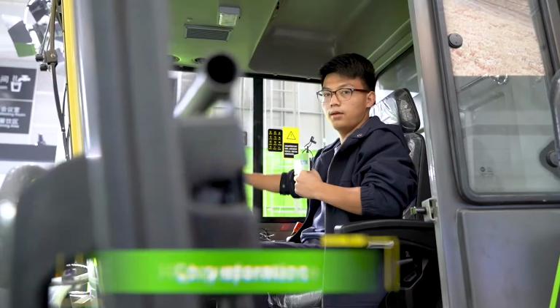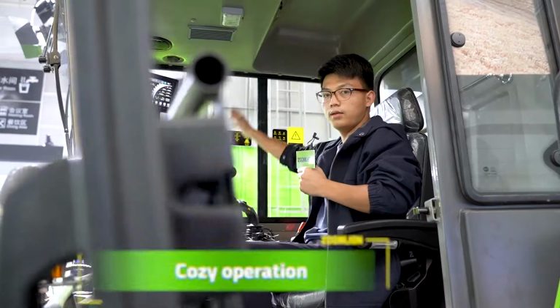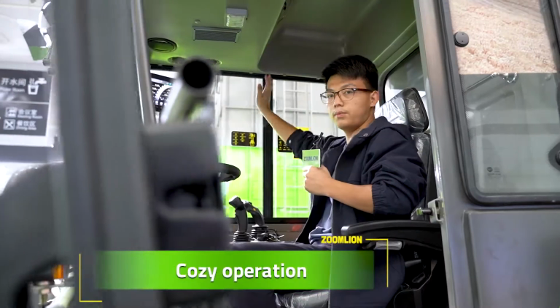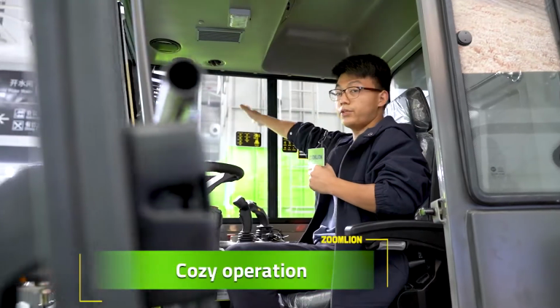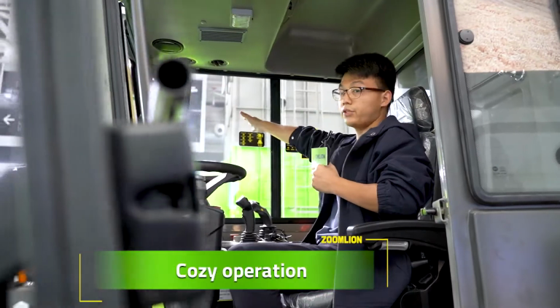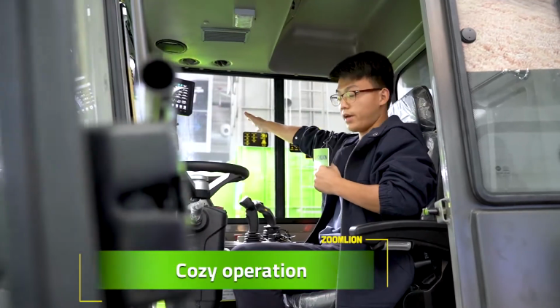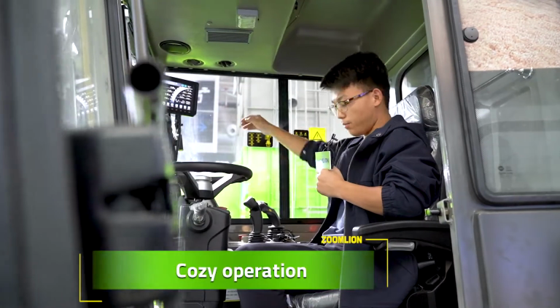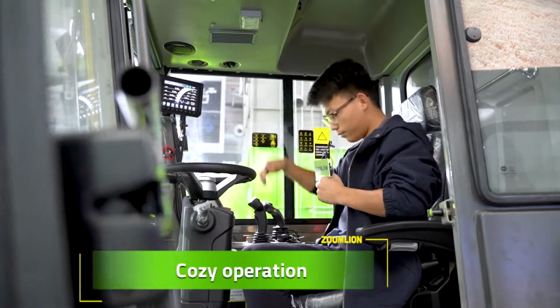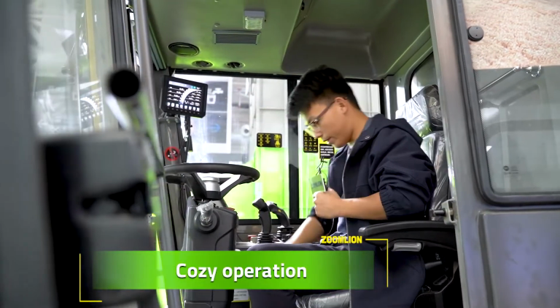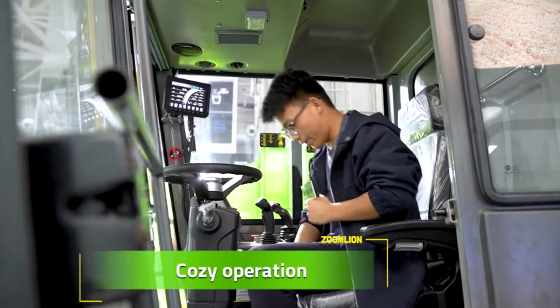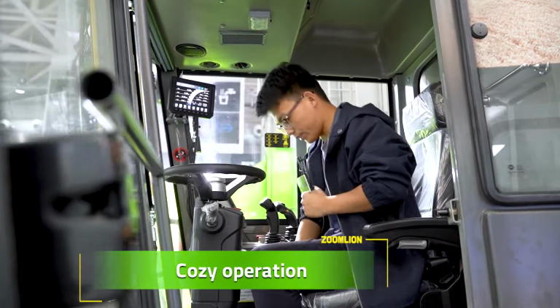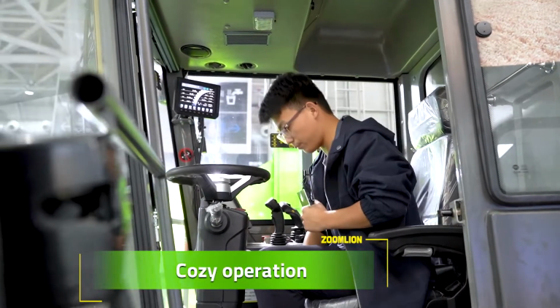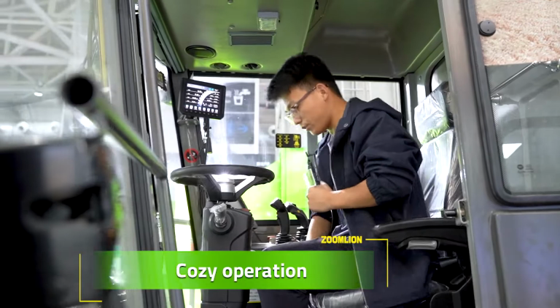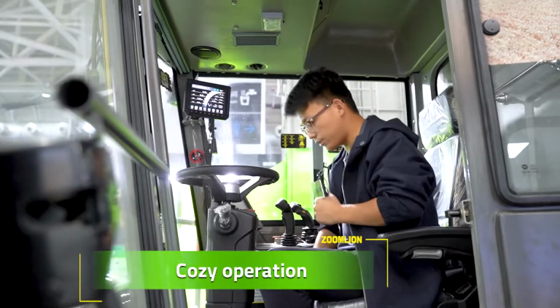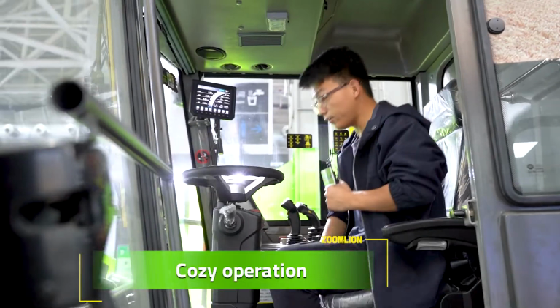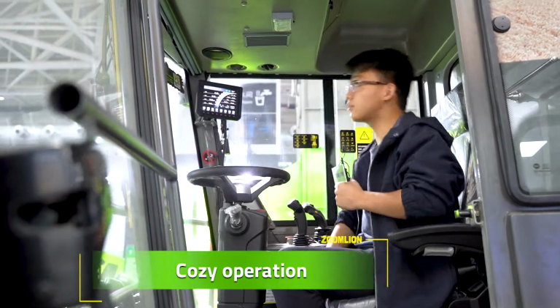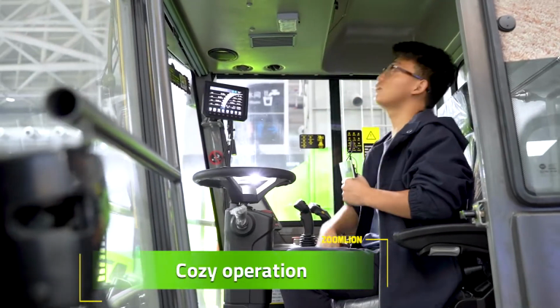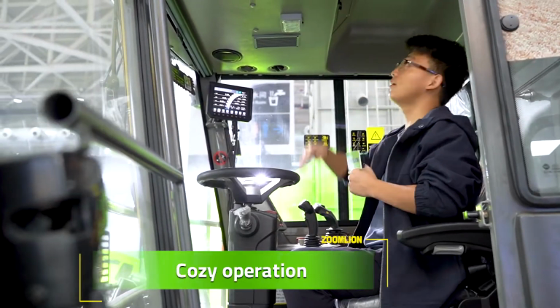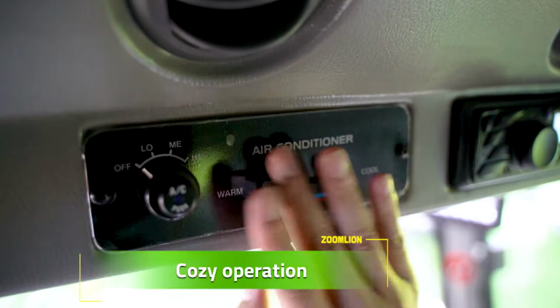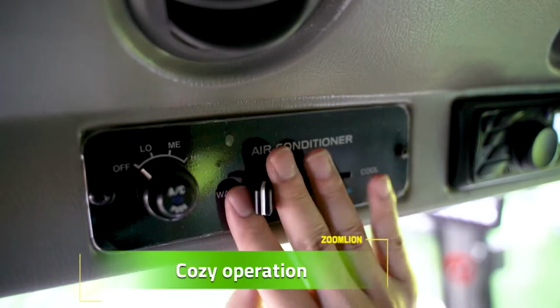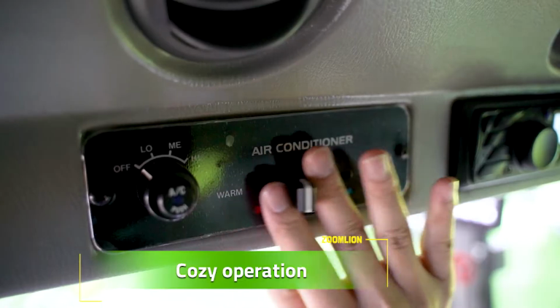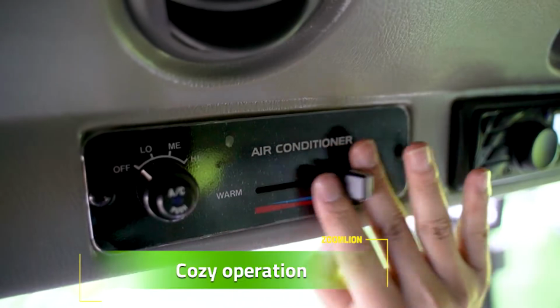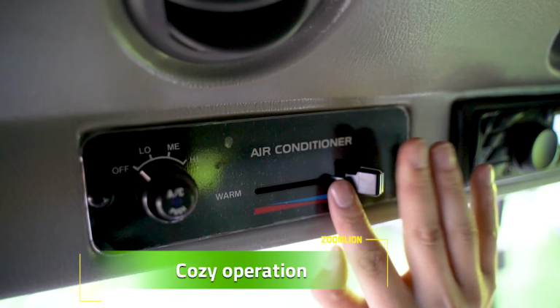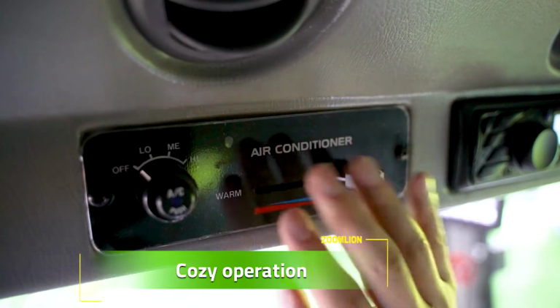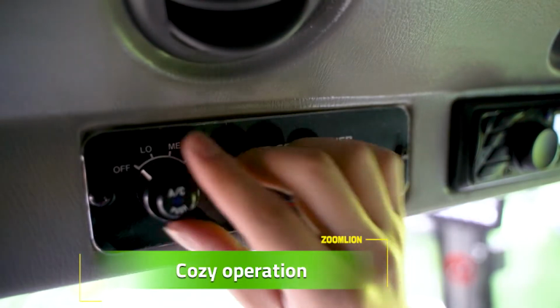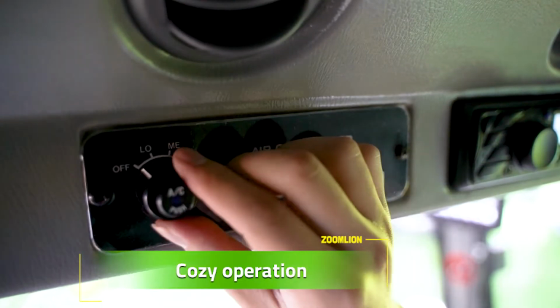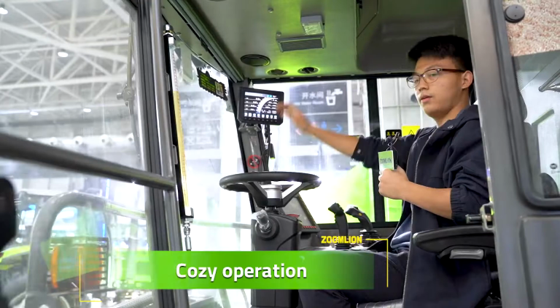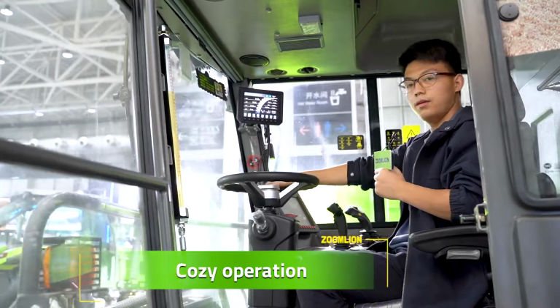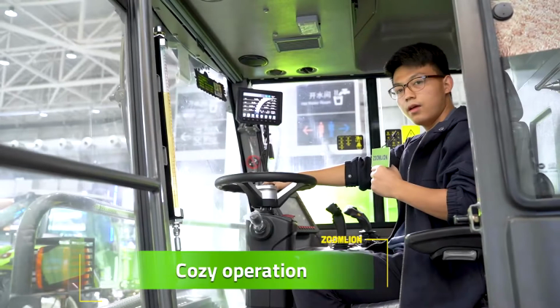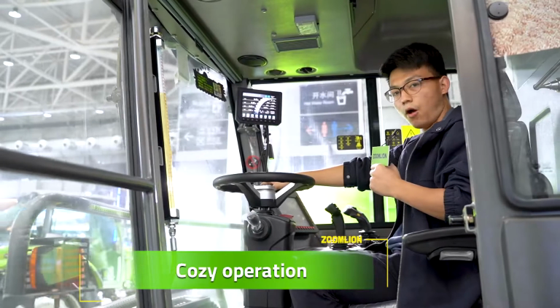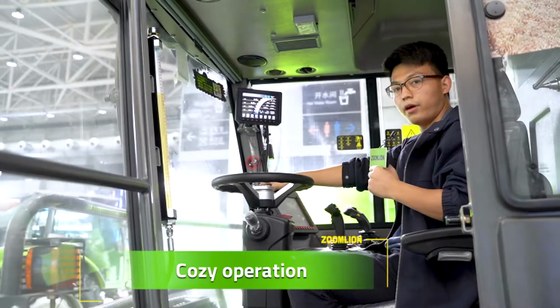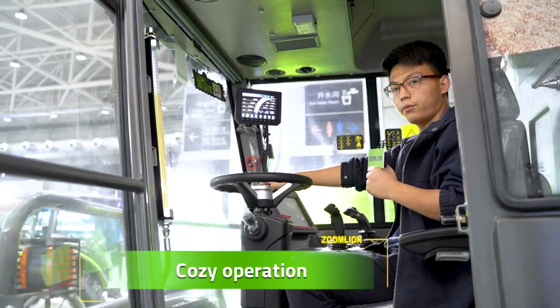Spacious cab, air suspension seat, diesel conditioner — how comfortable!